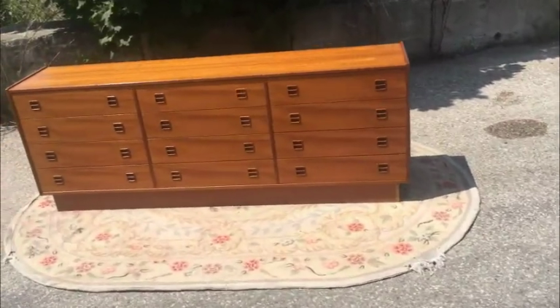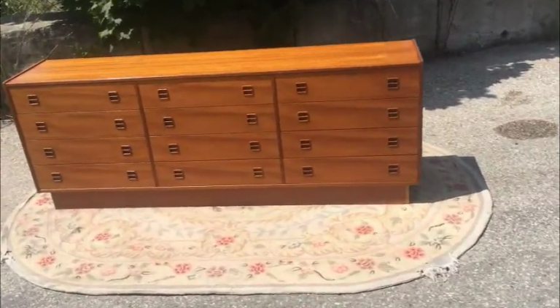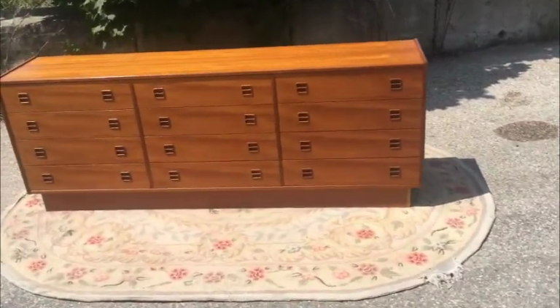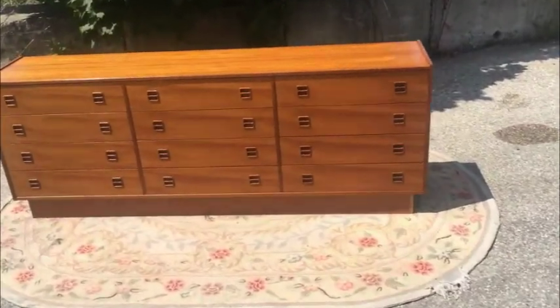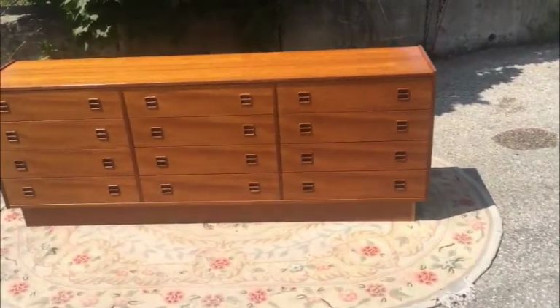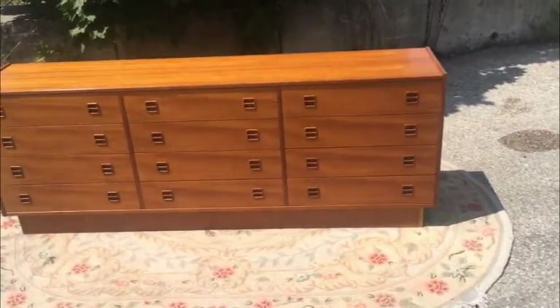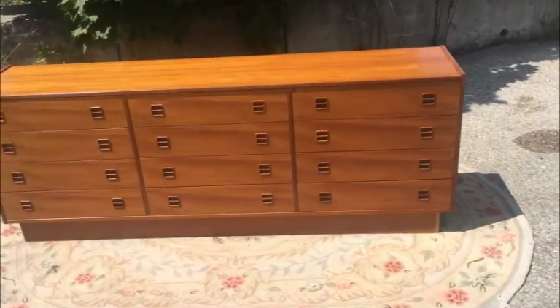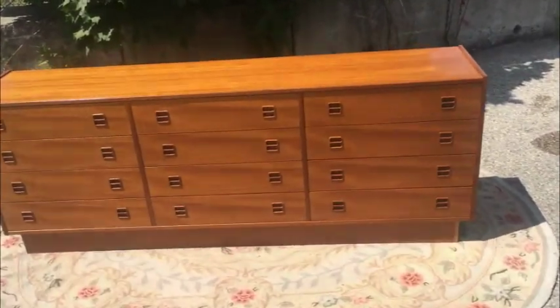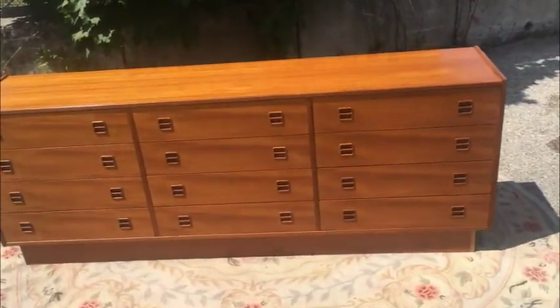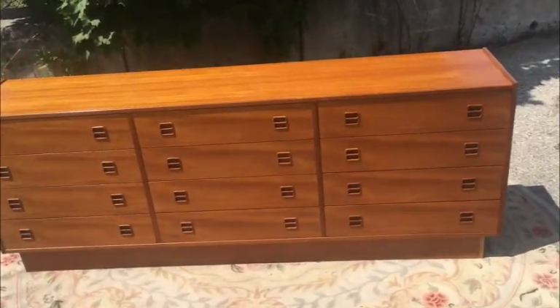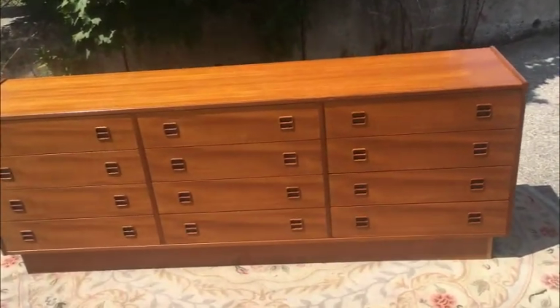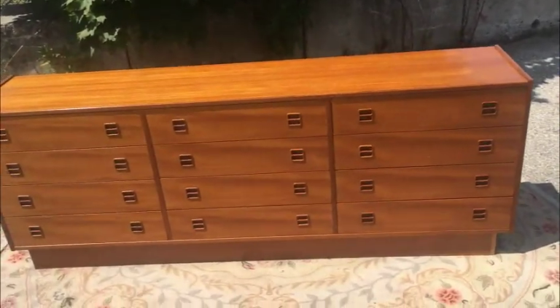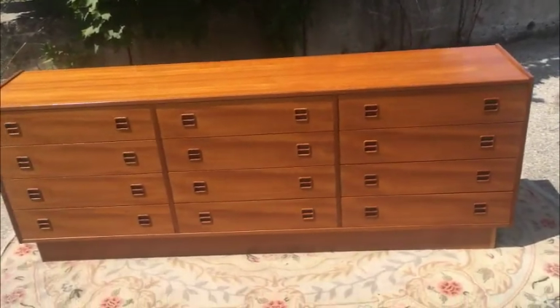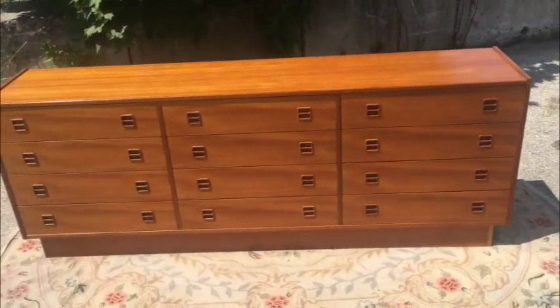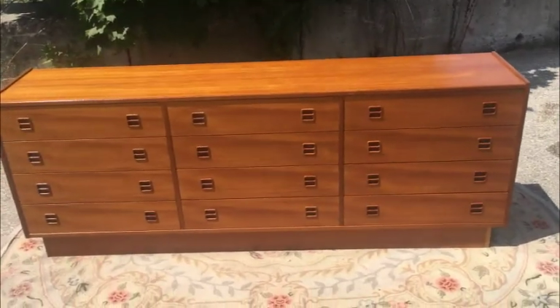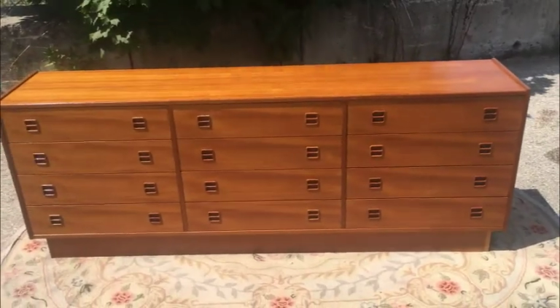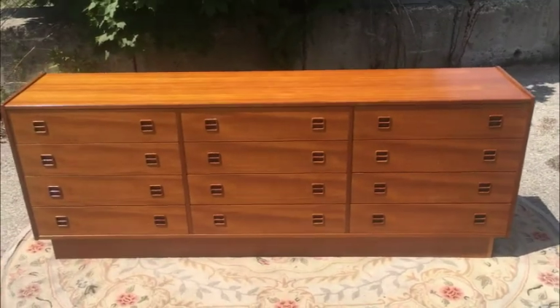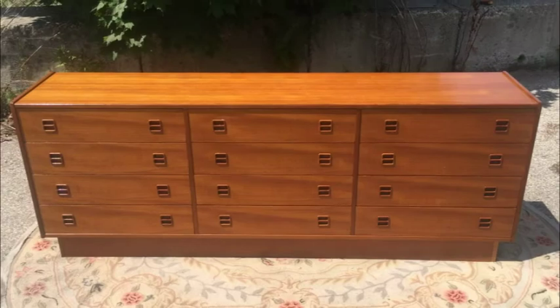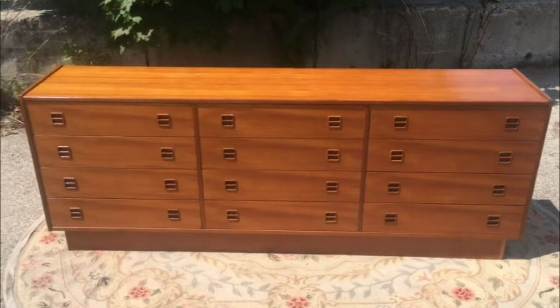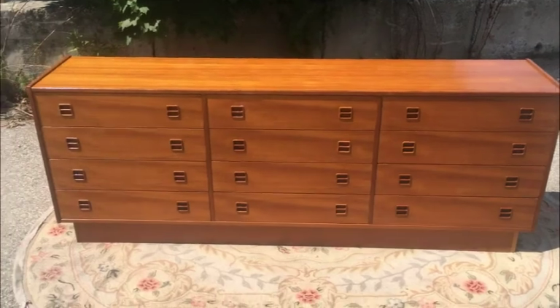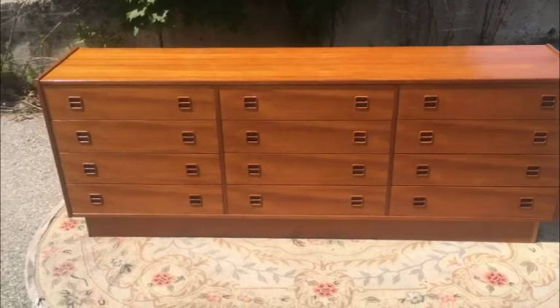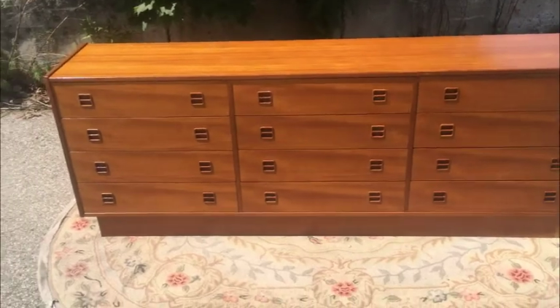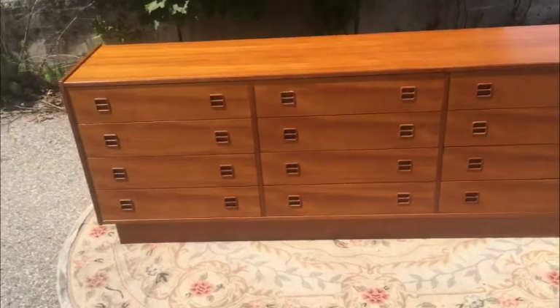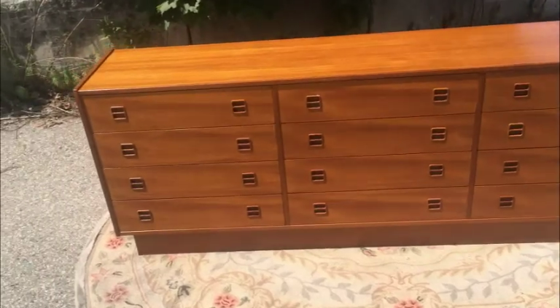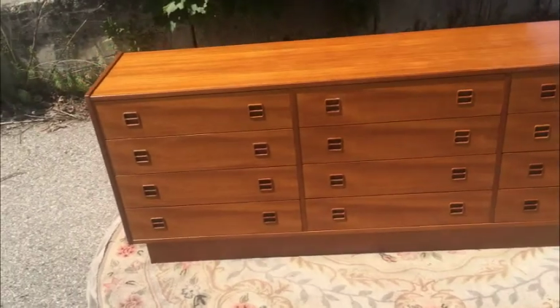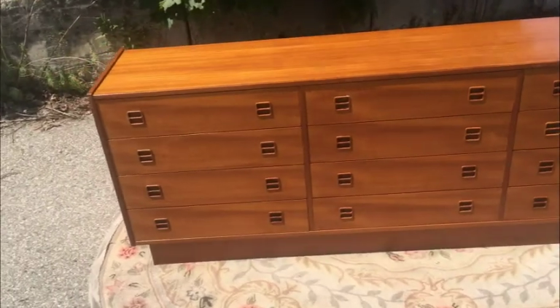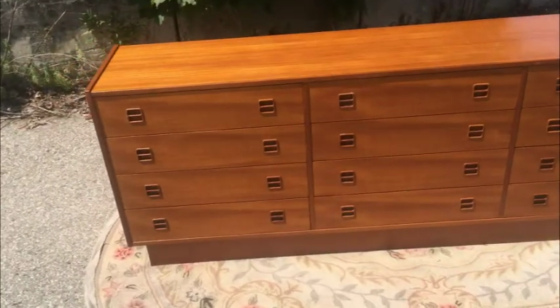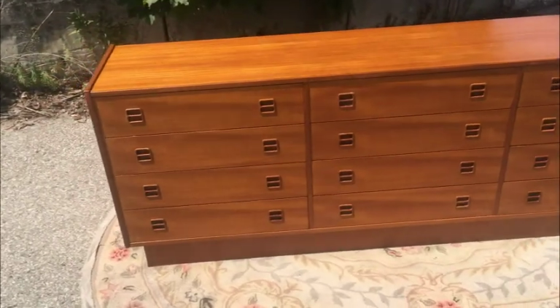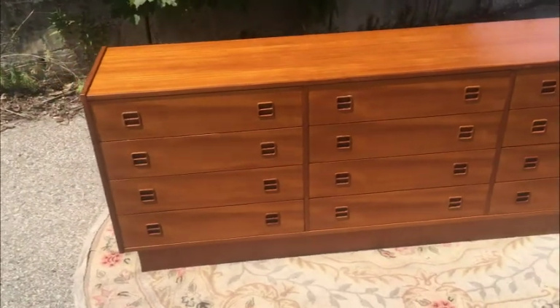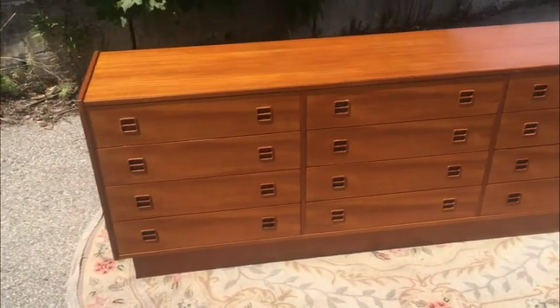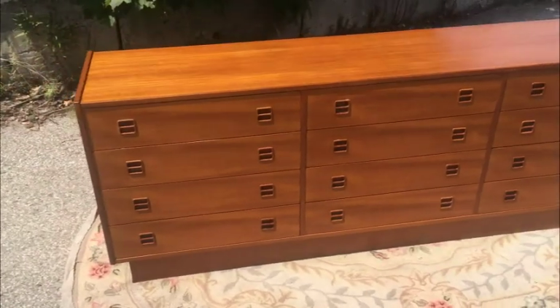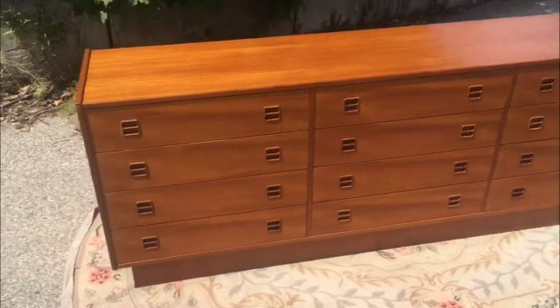77 inches from side to side as you see it here, 16 inches deep, 29 inches high.